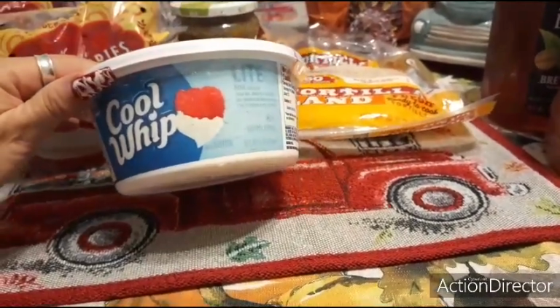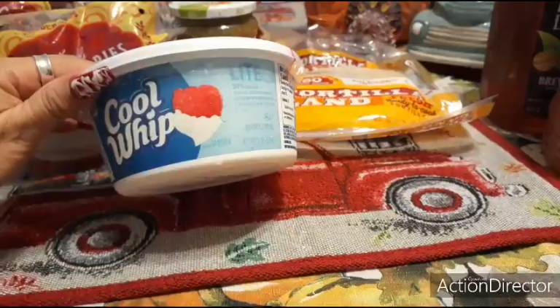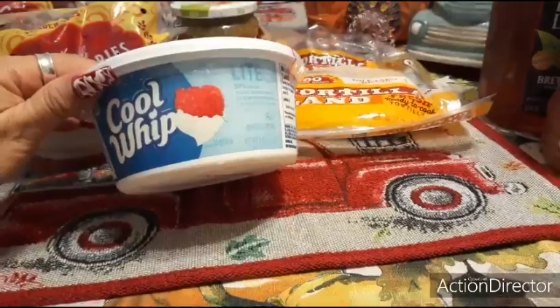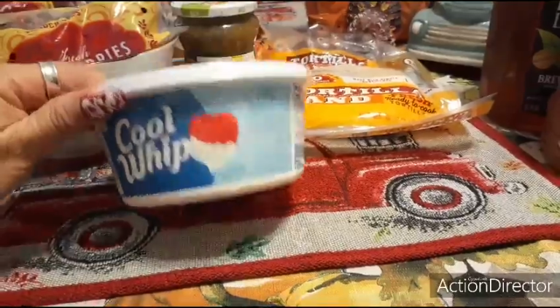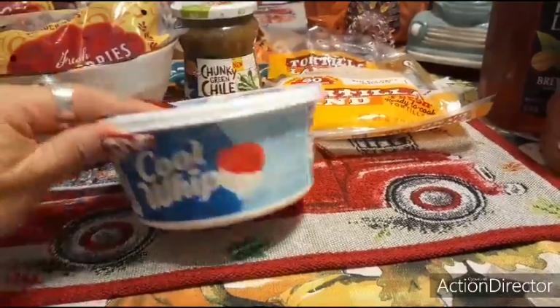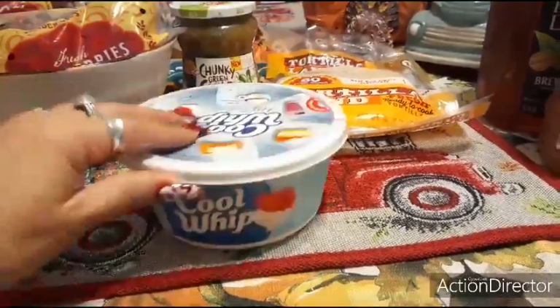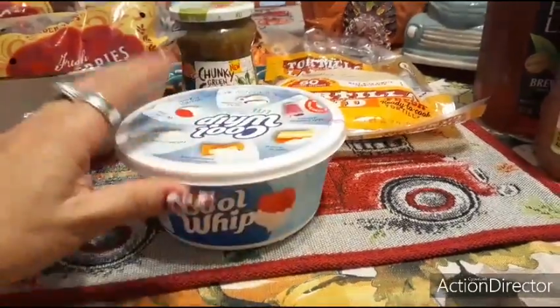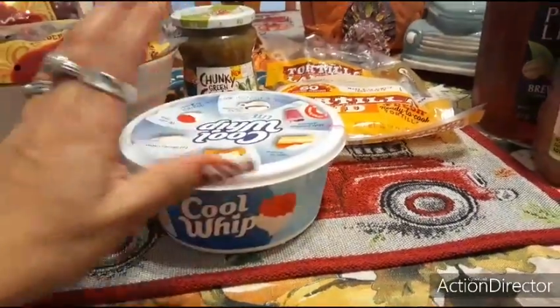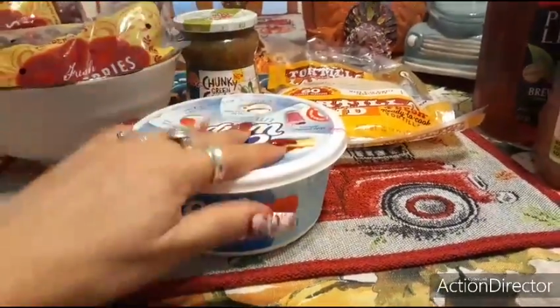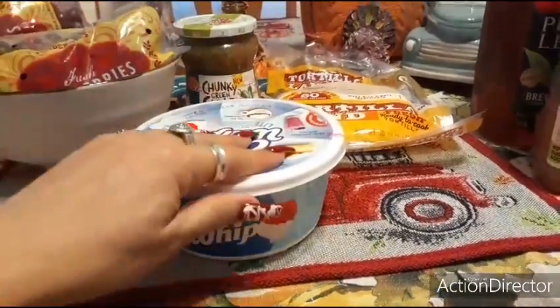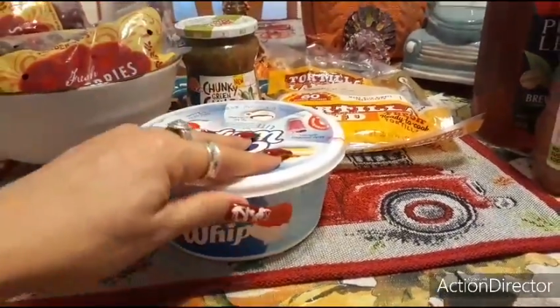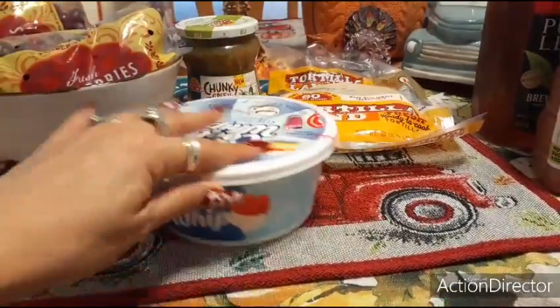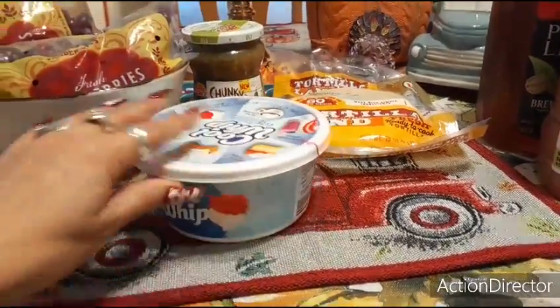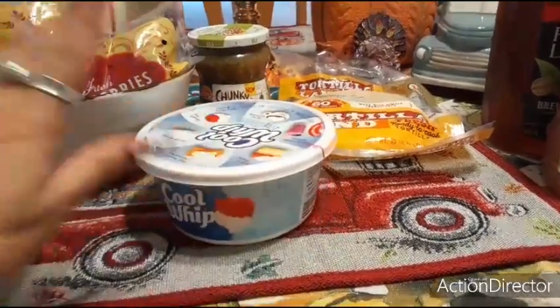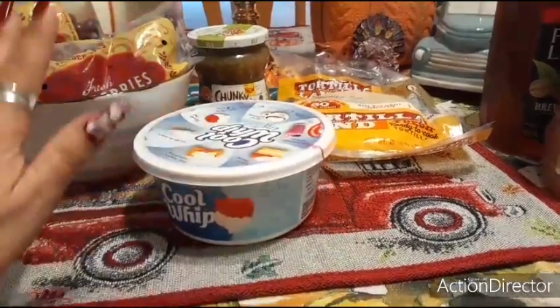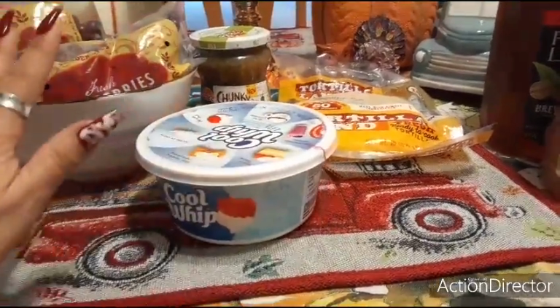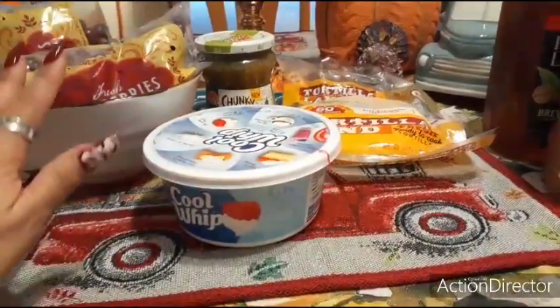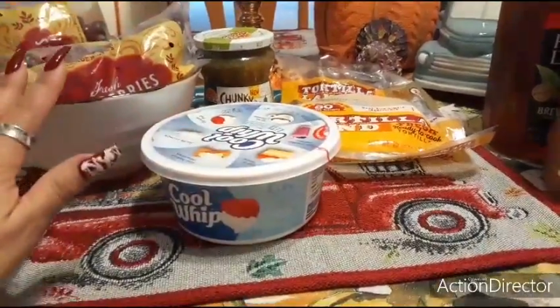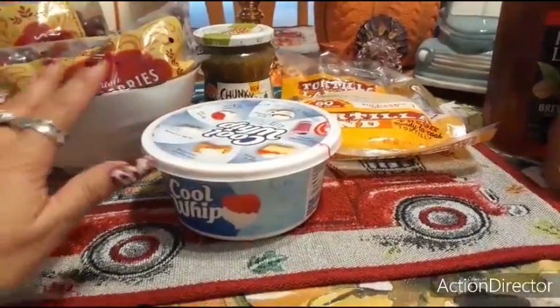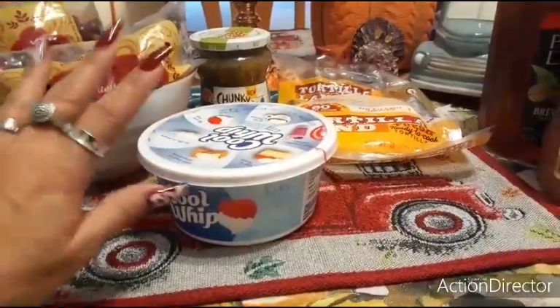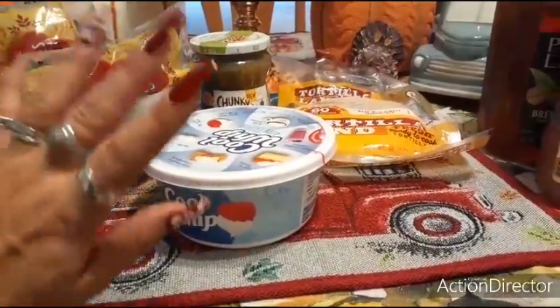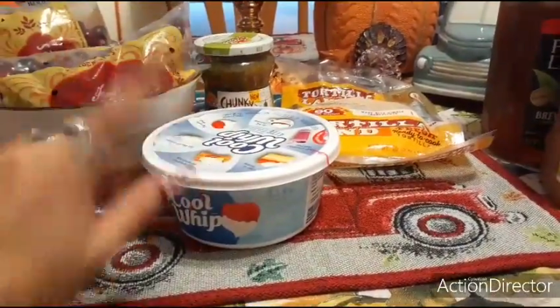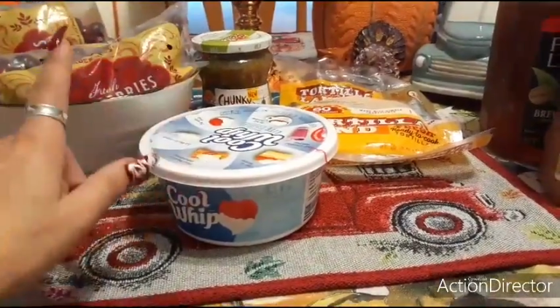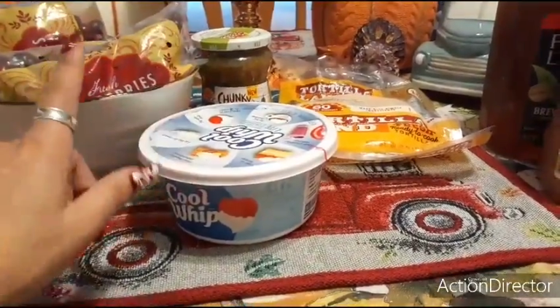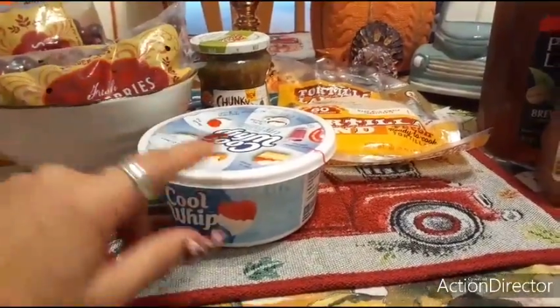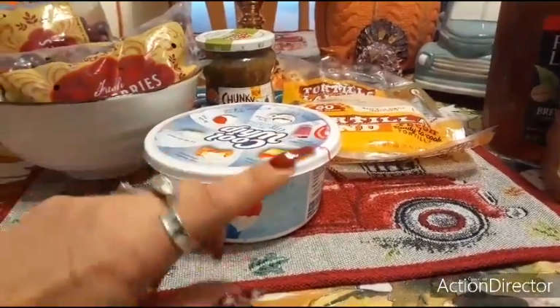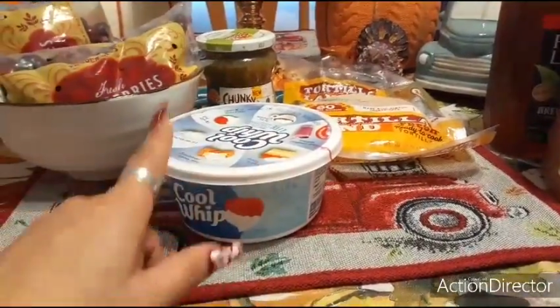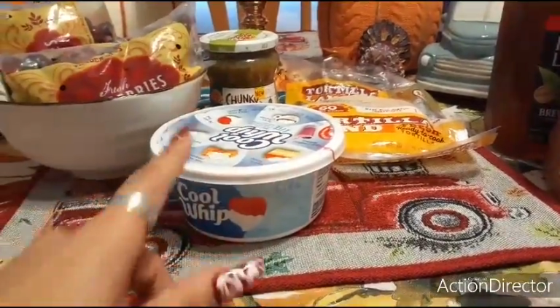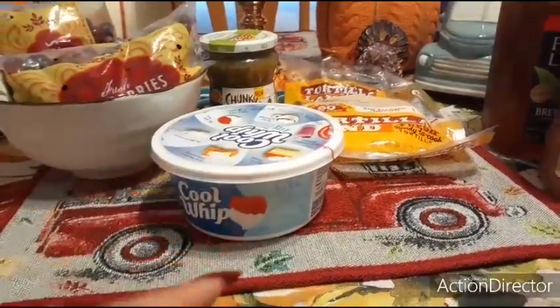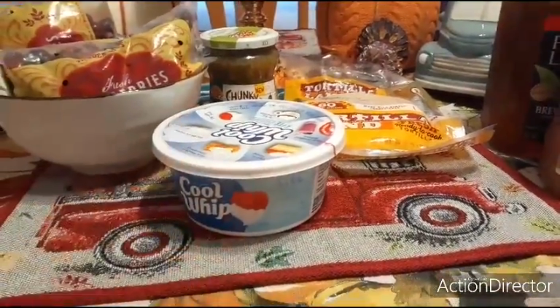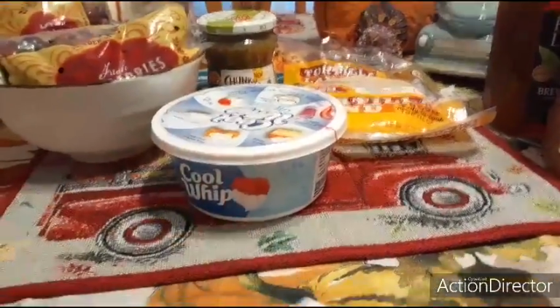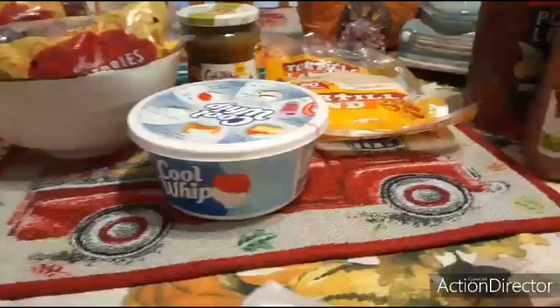I'm just going to be making a small ambrosia salad because I am not cooking this year — we have dinner reservations.